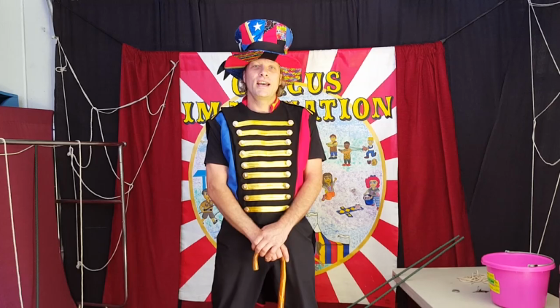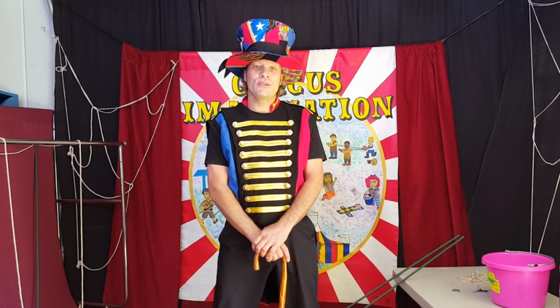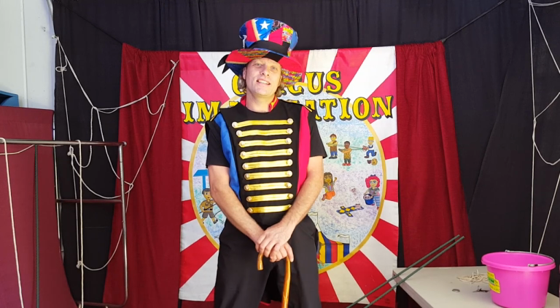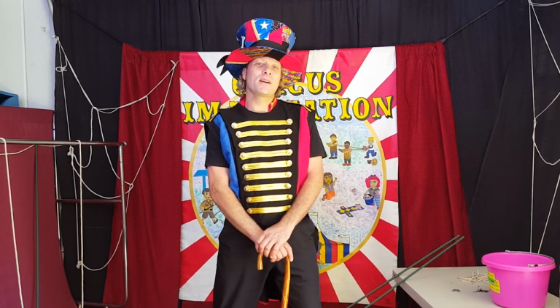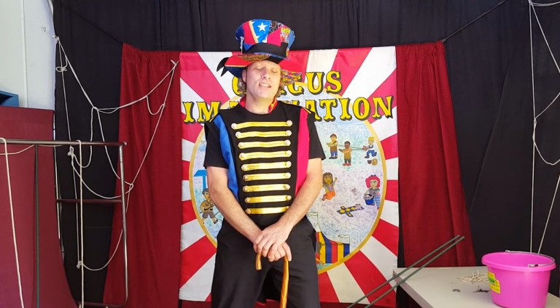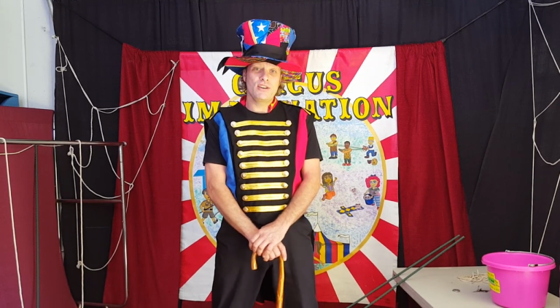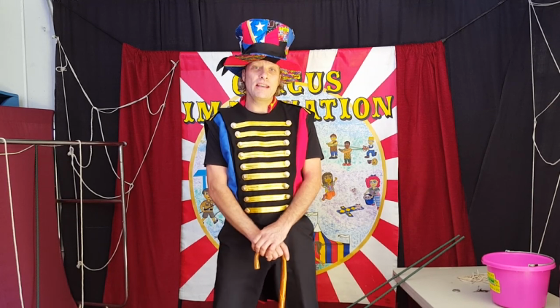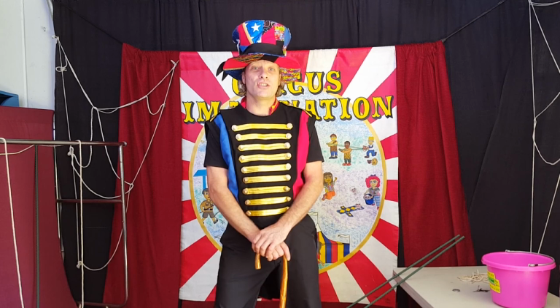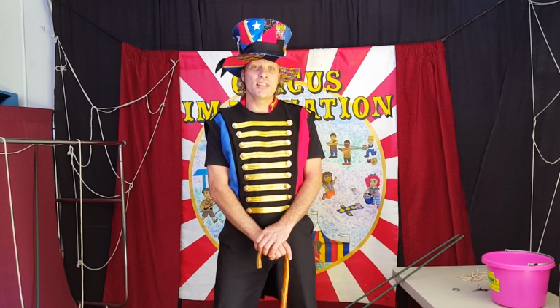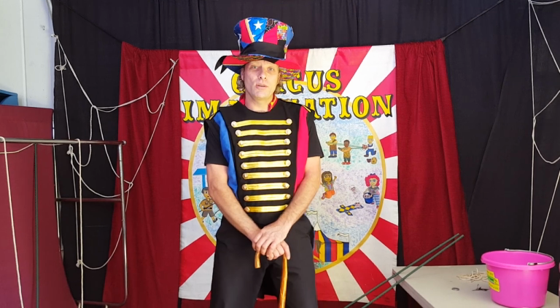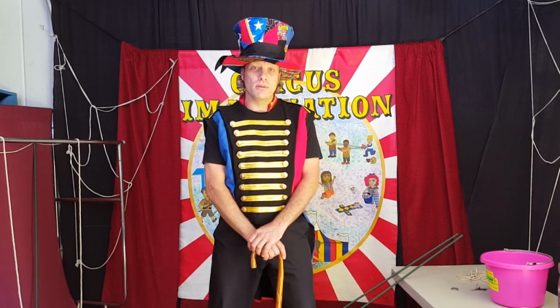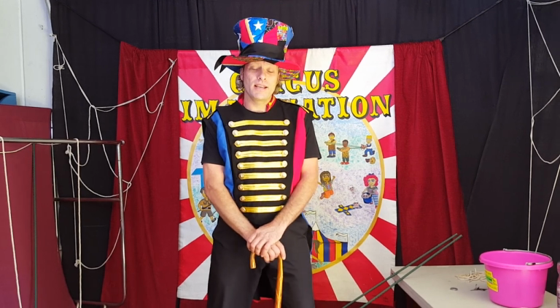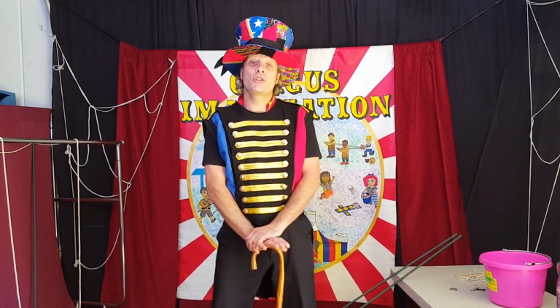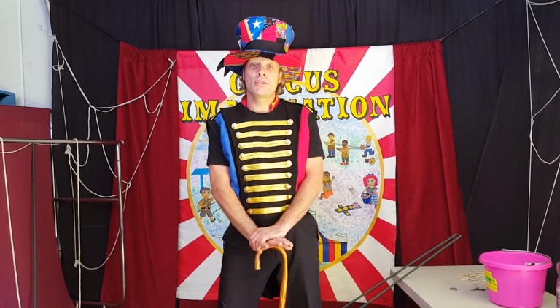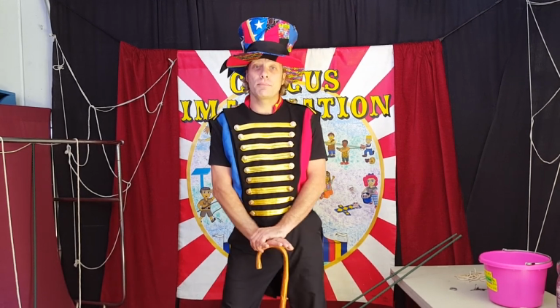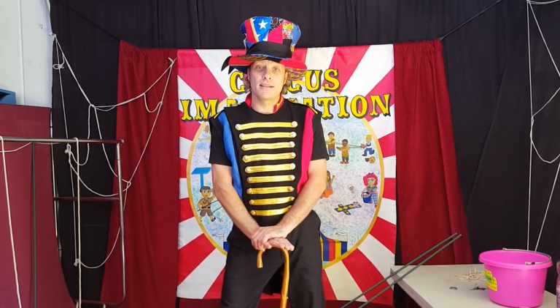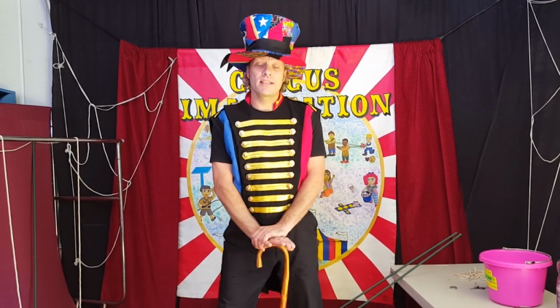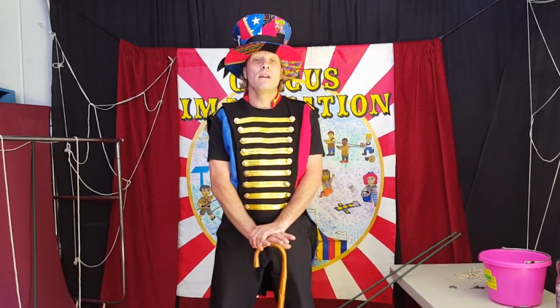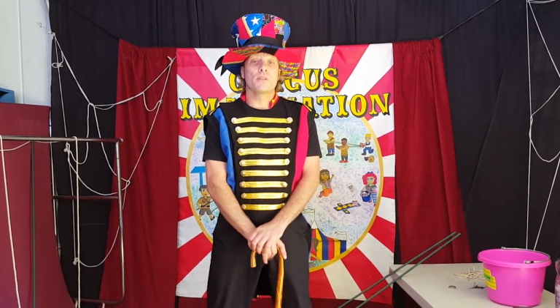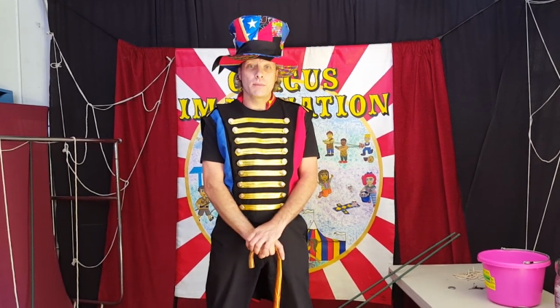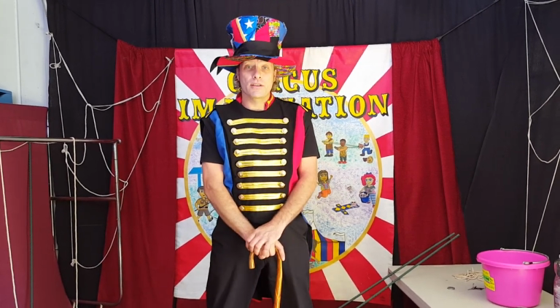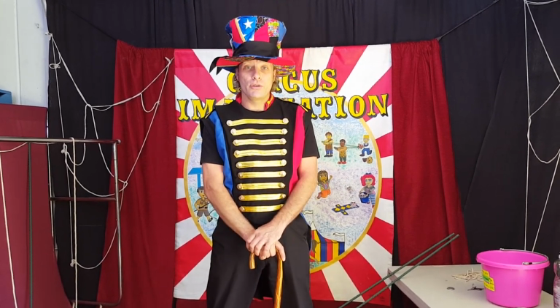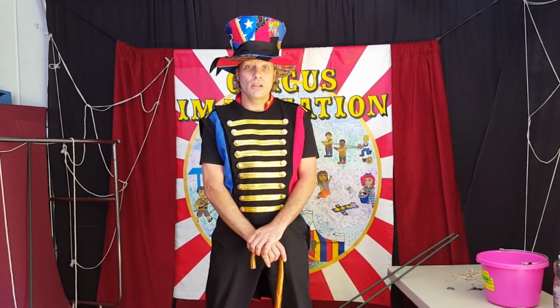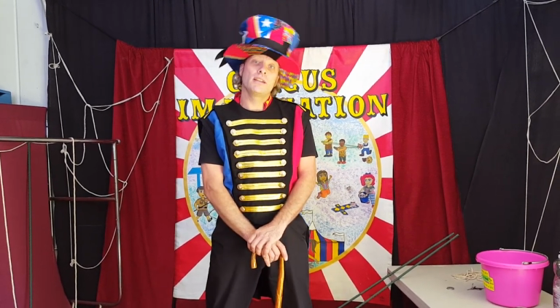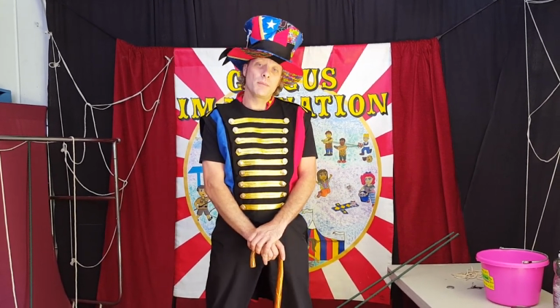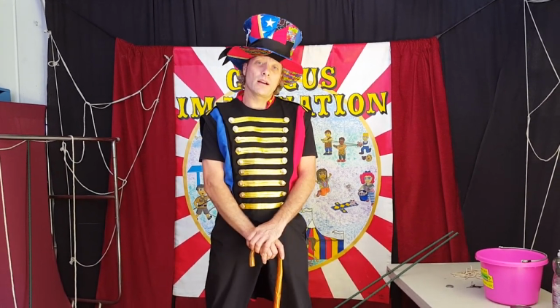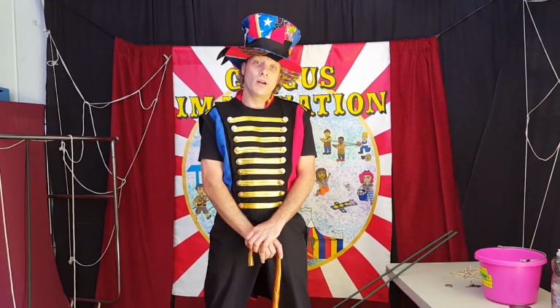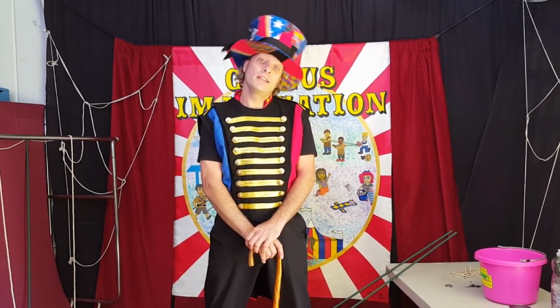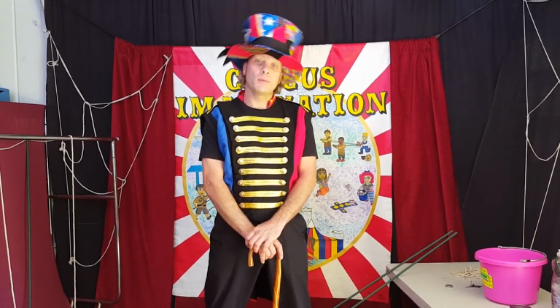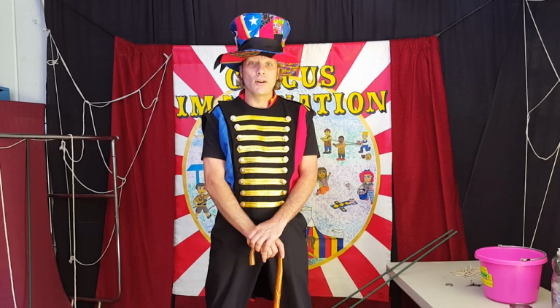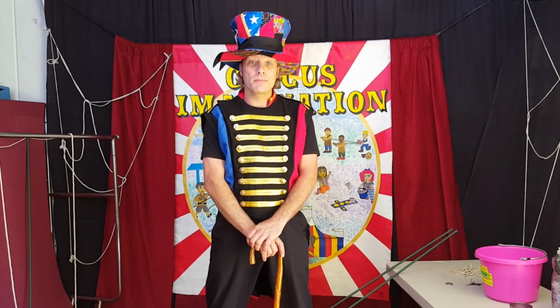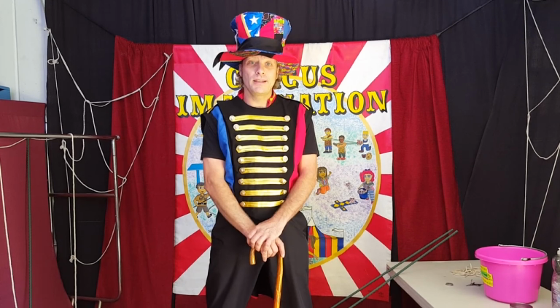Hello! Today we're going to teach you how to make giant soap bubbles. It's a two-step process. First we're going to make our solution, then we're going to make our wand, then we're going to go have some fun.